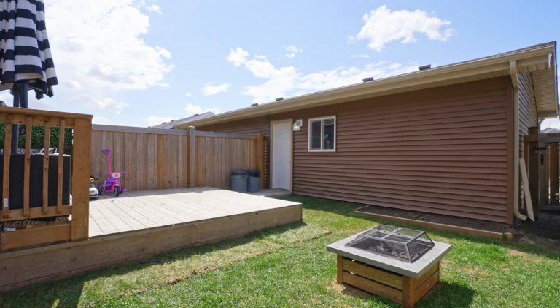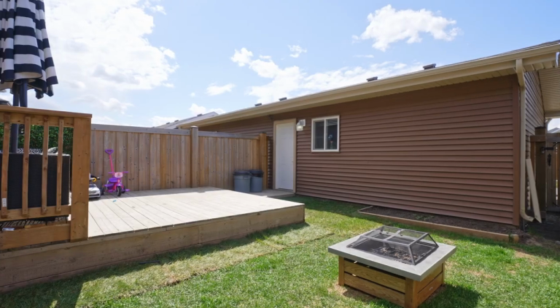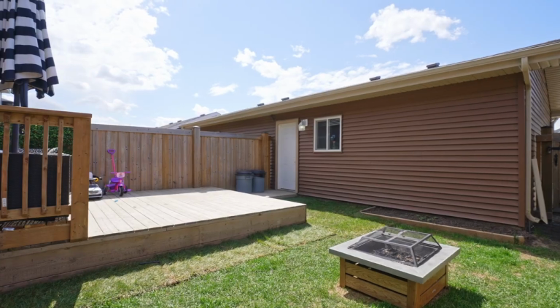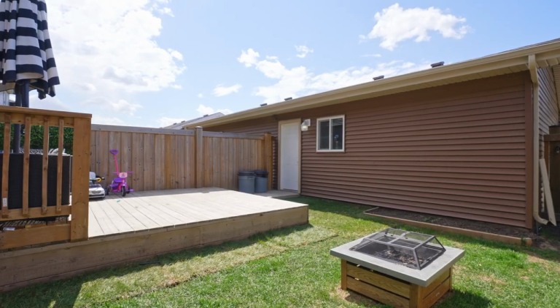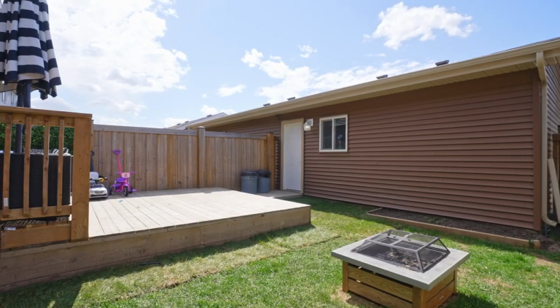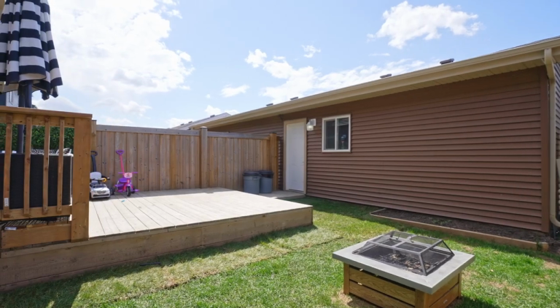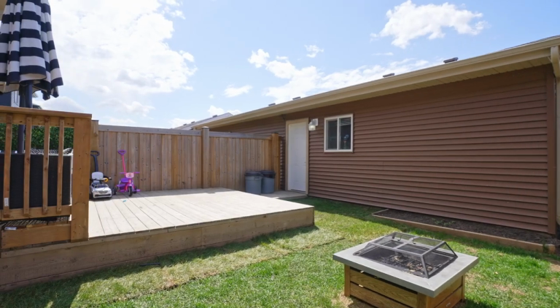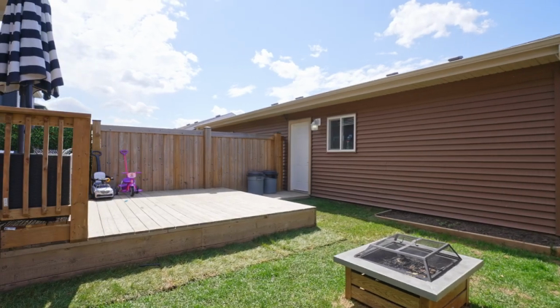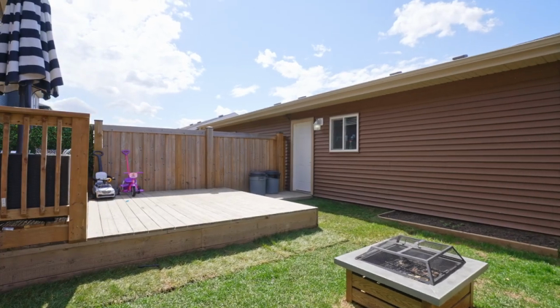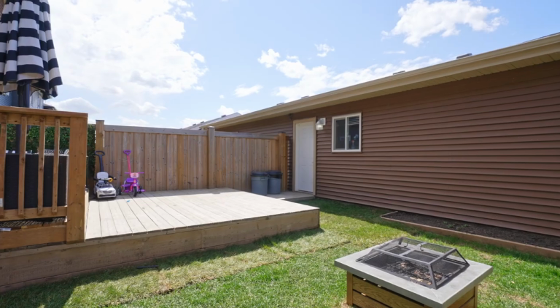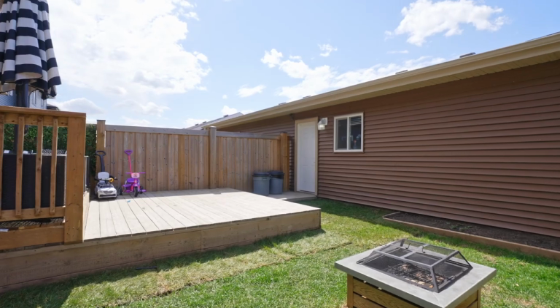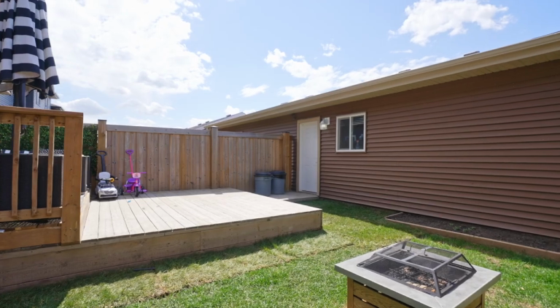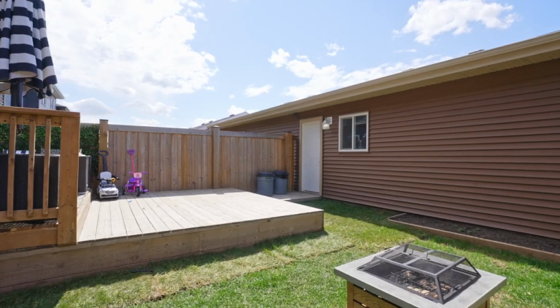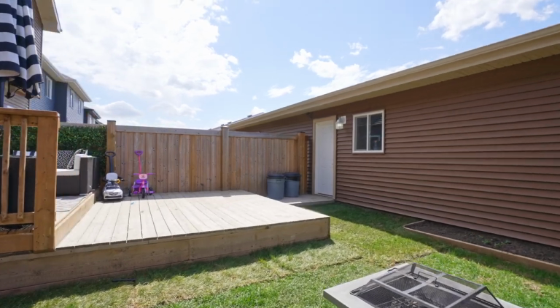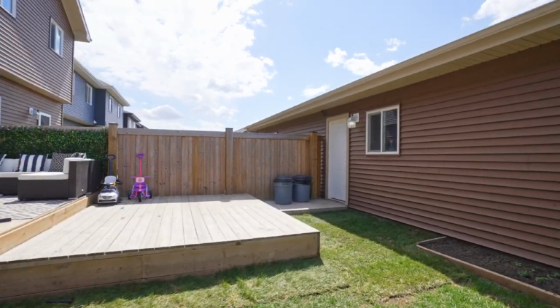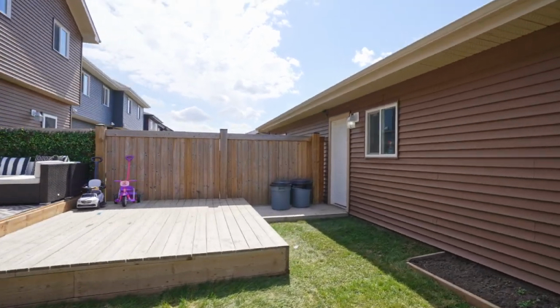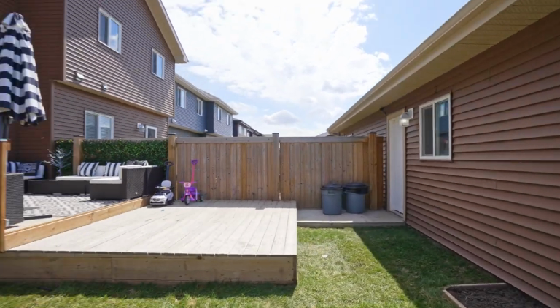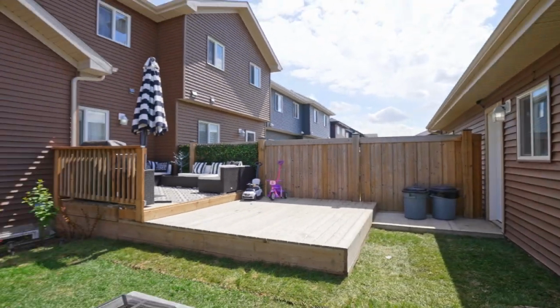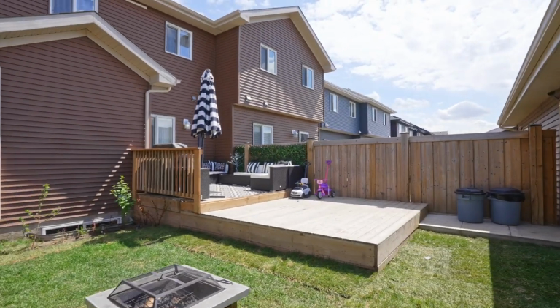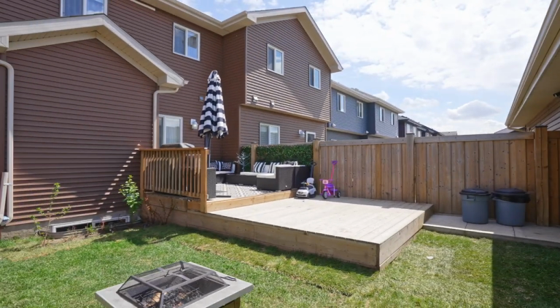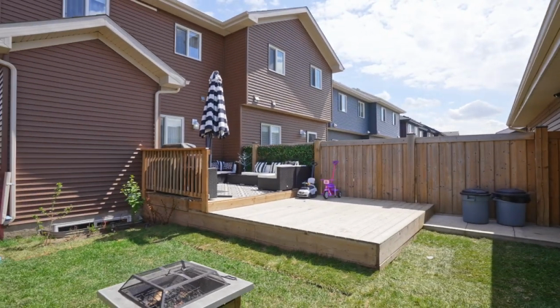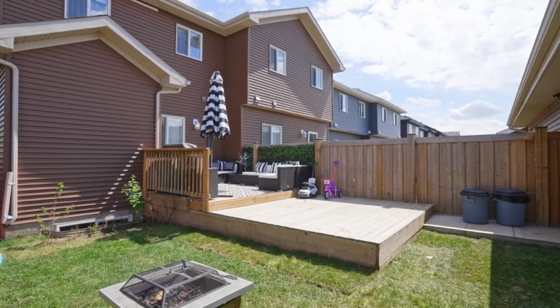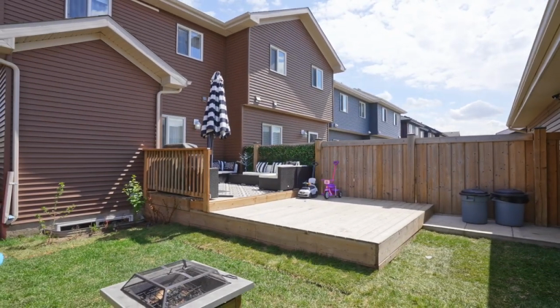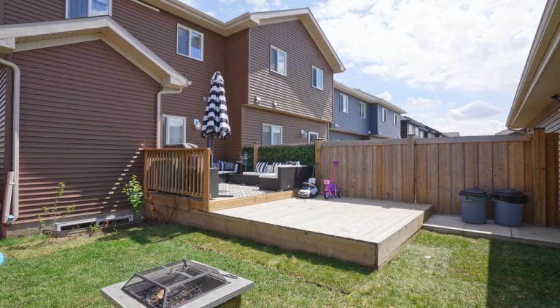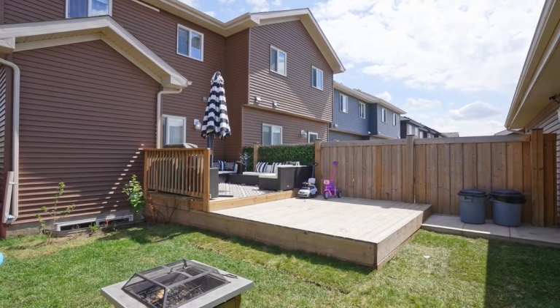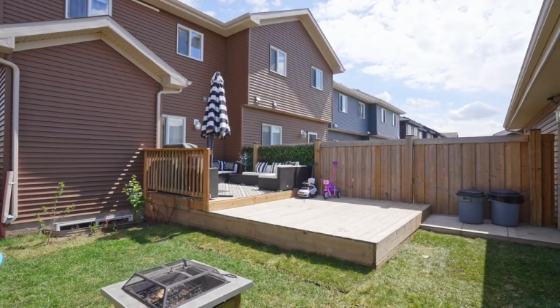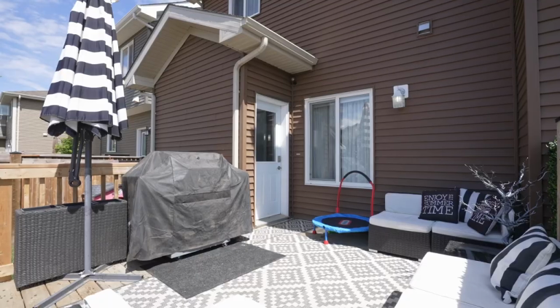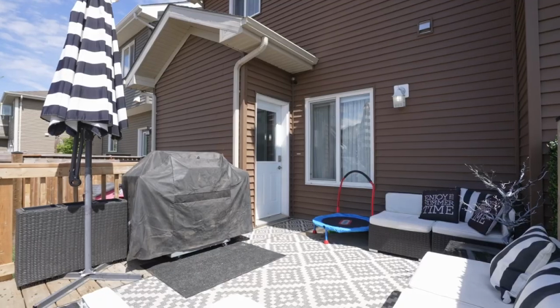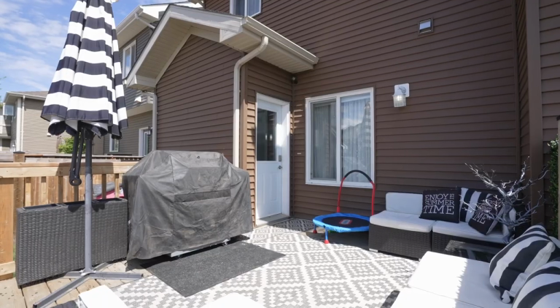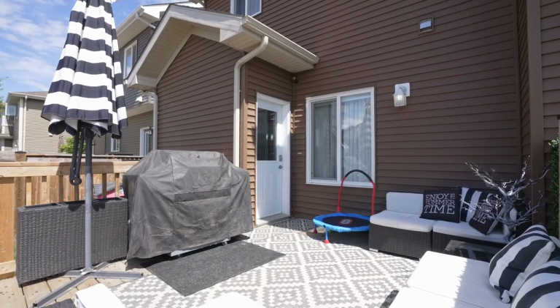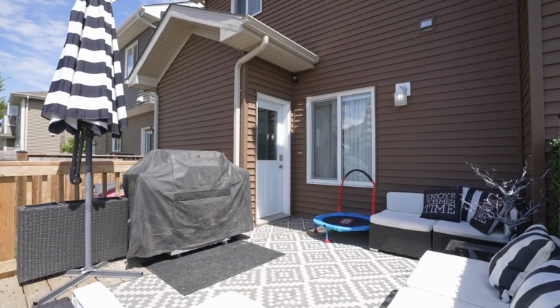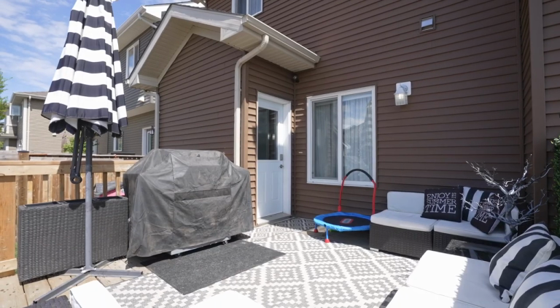The basement is ready for you, awaiting your finishing touches, with rough-ins for a large bedroom, bathroom, and a rec room.